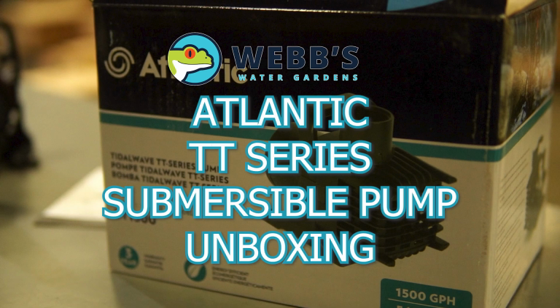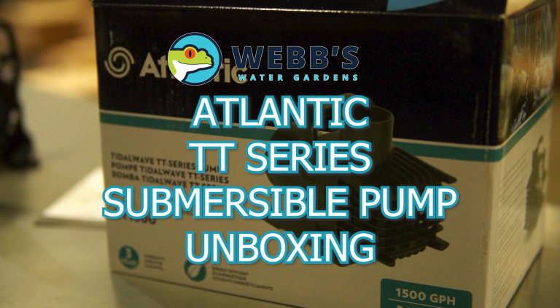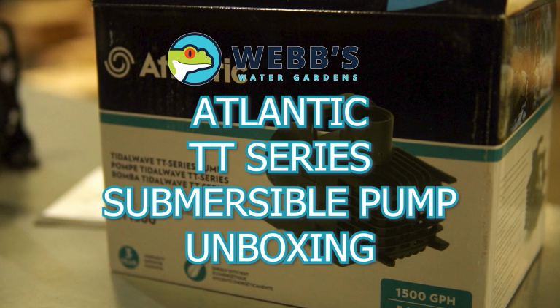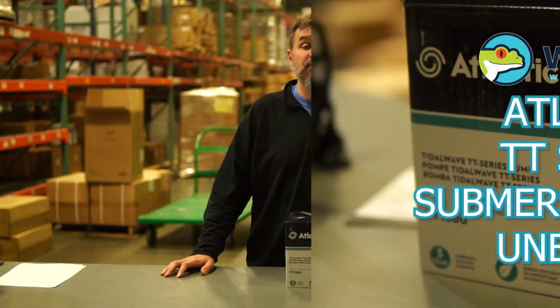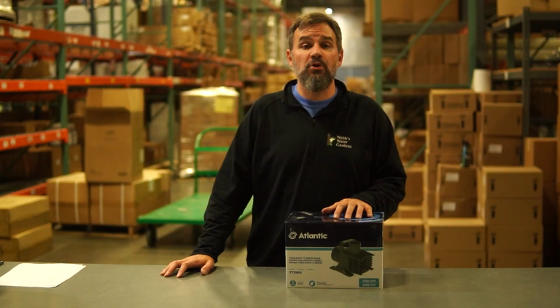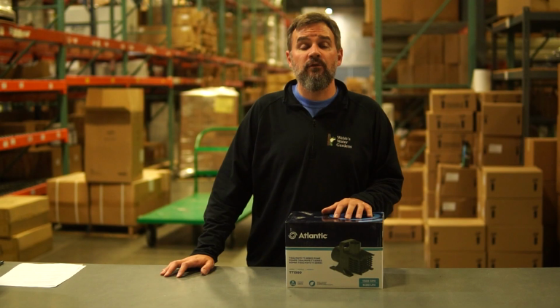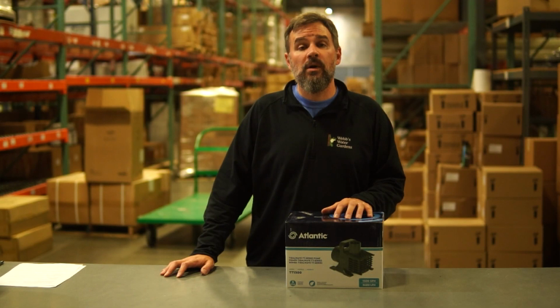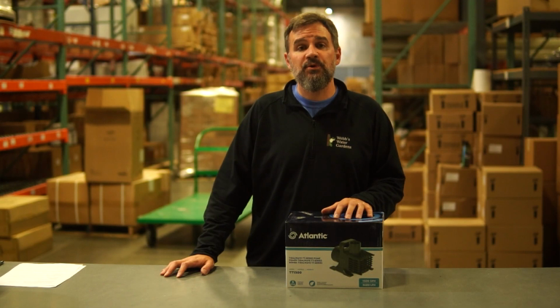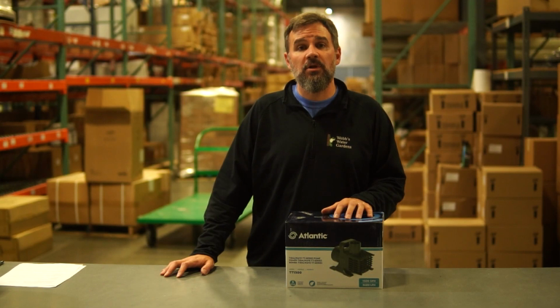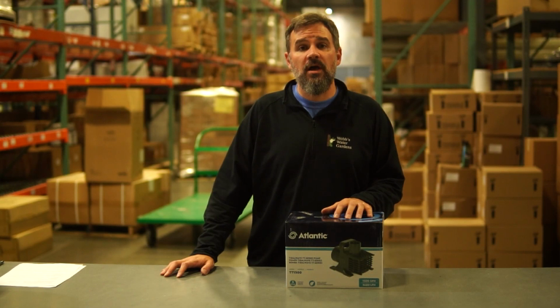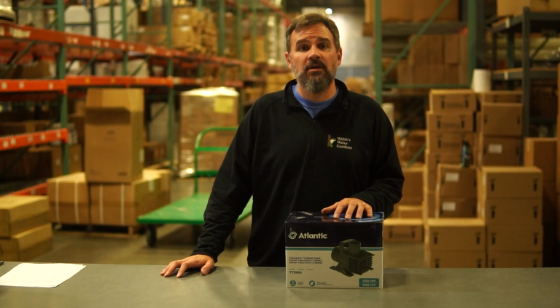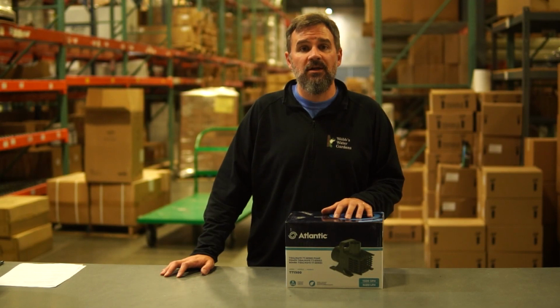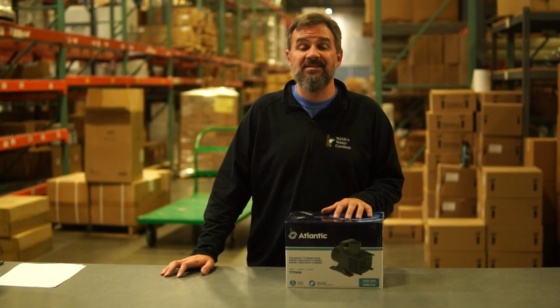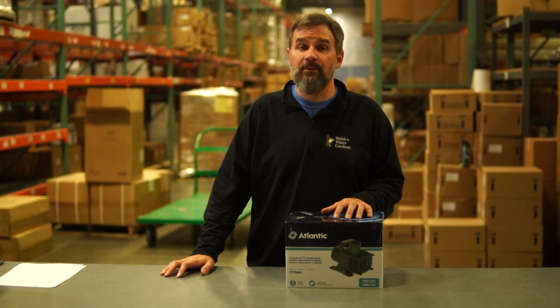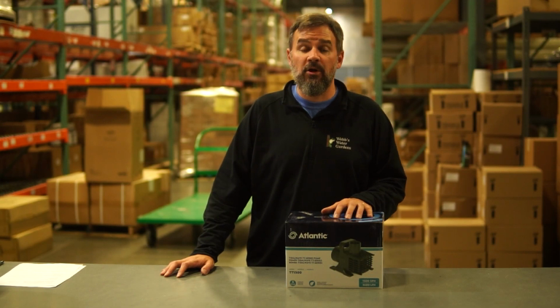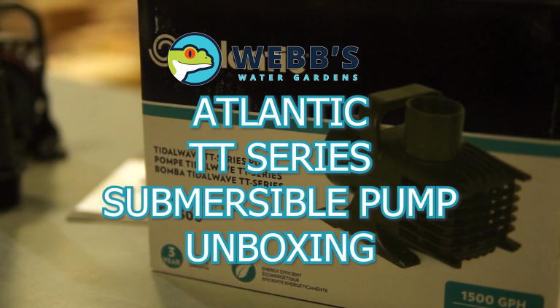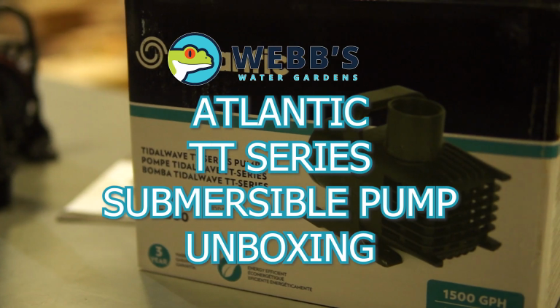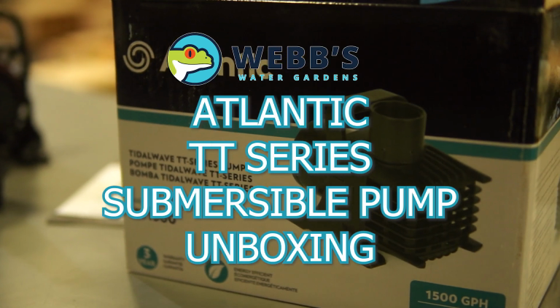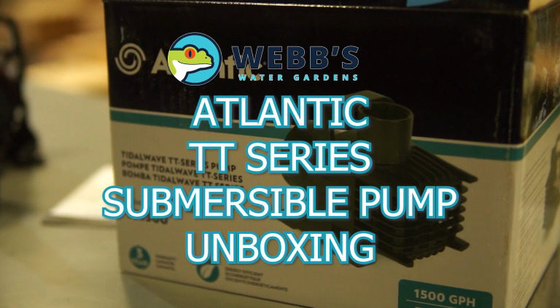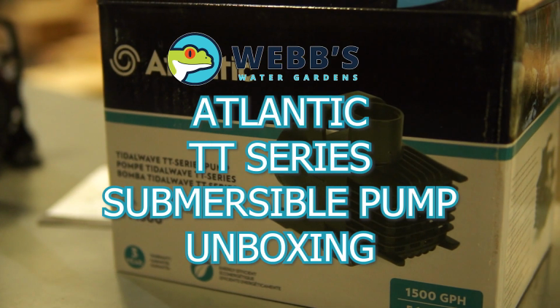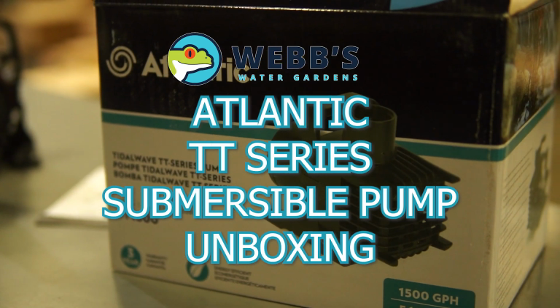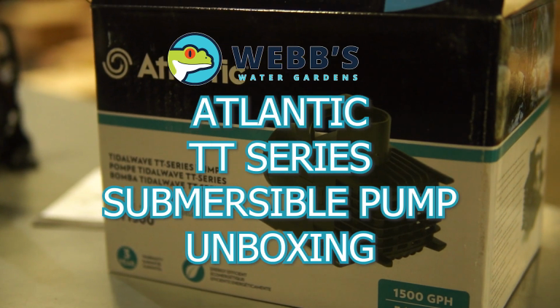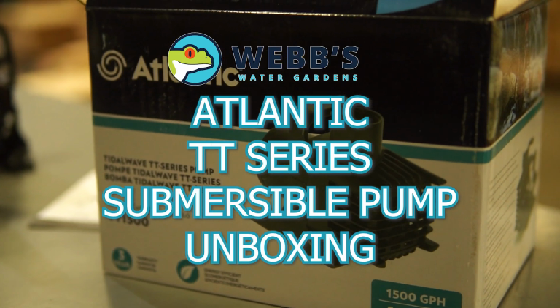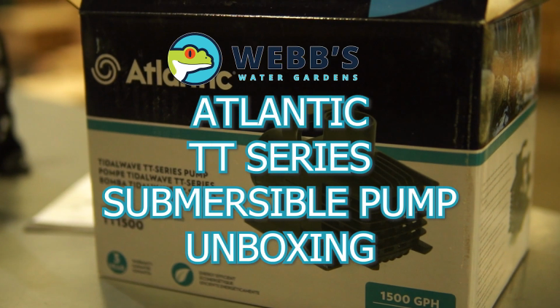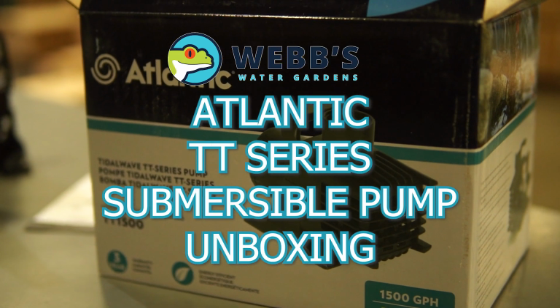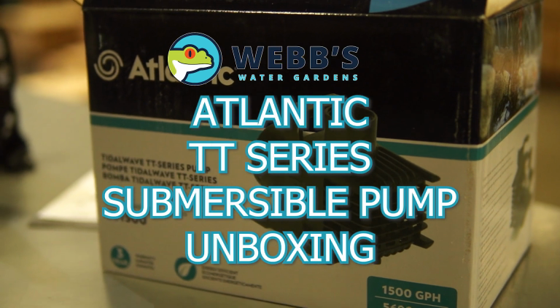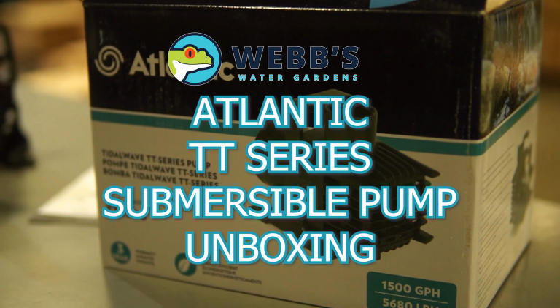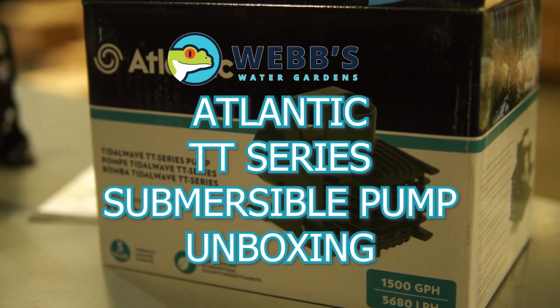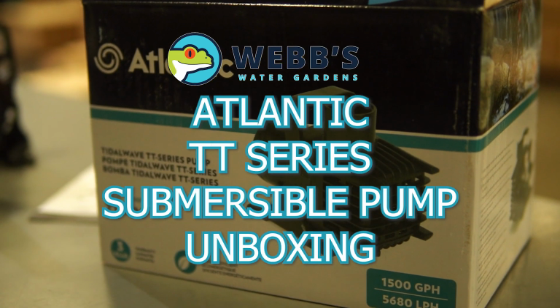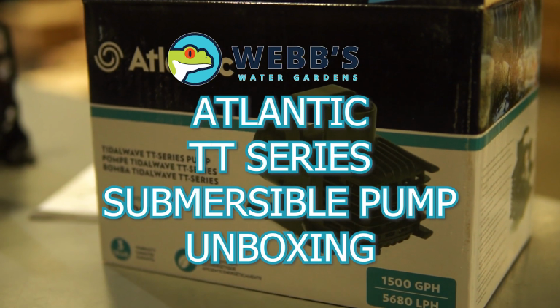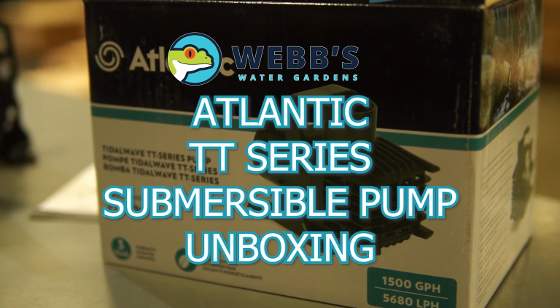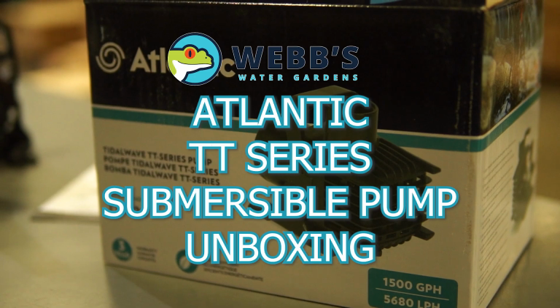Hey, this is Joe from WebZone Online and today we're going to unbox the Atlantic TT-Series Submersible Pump.